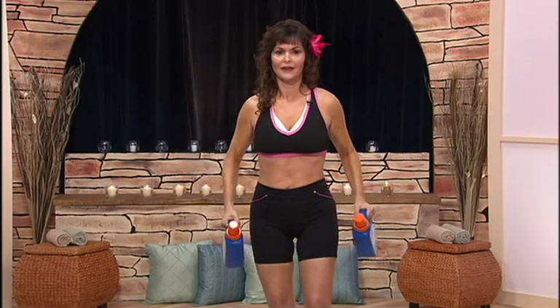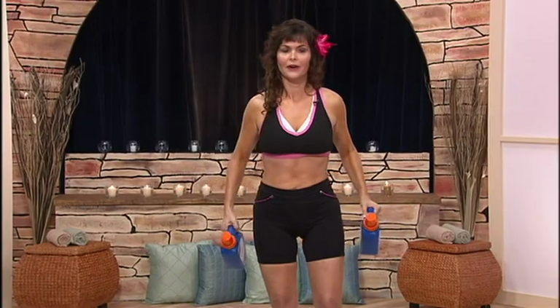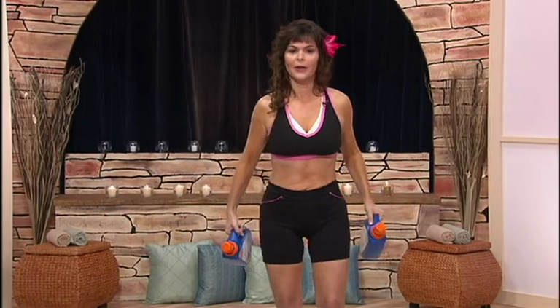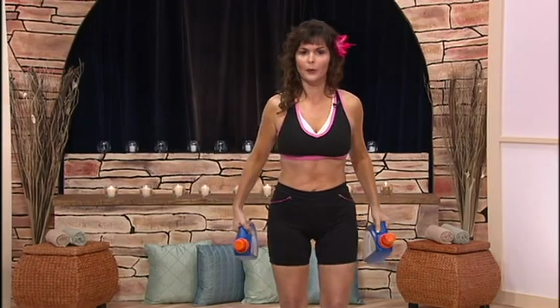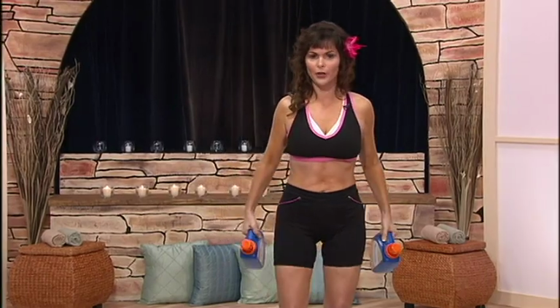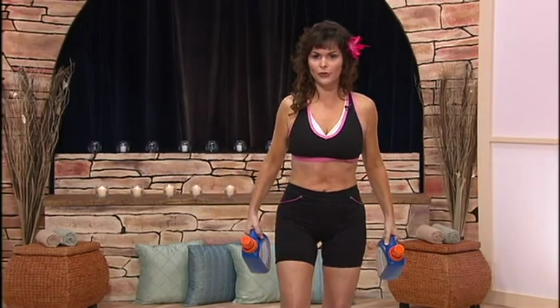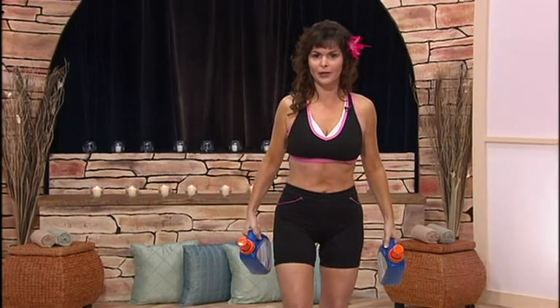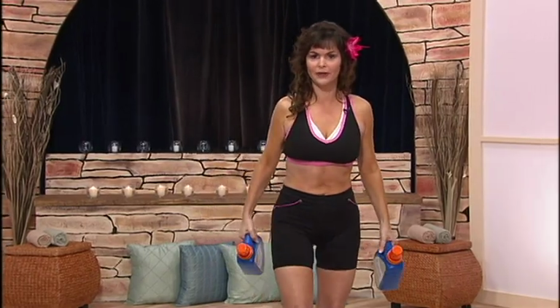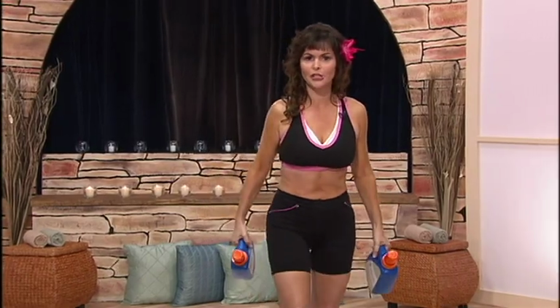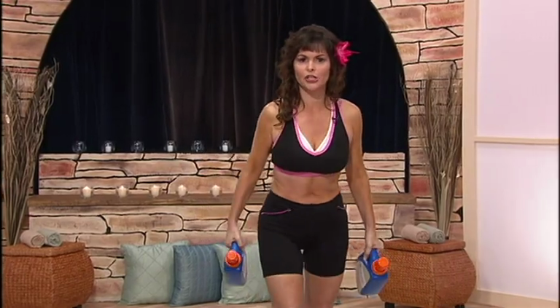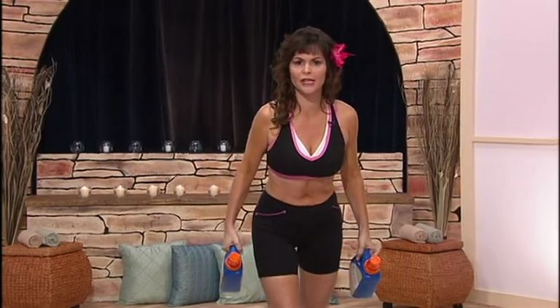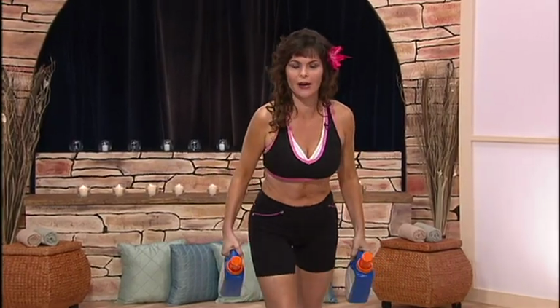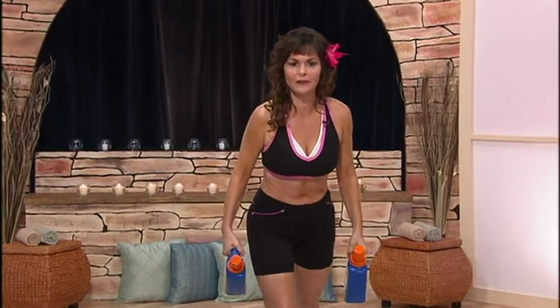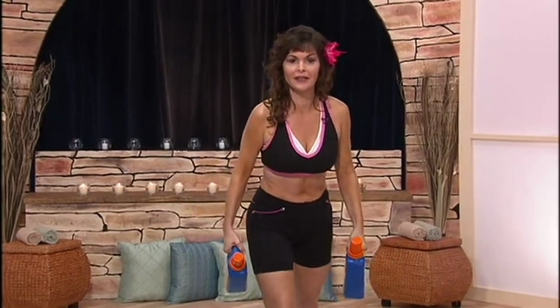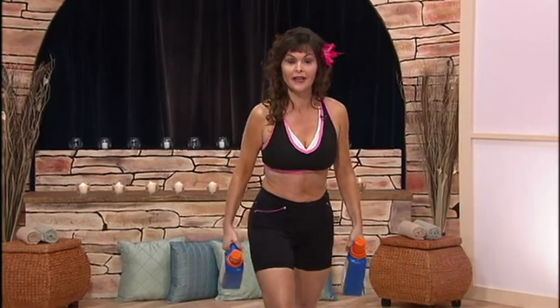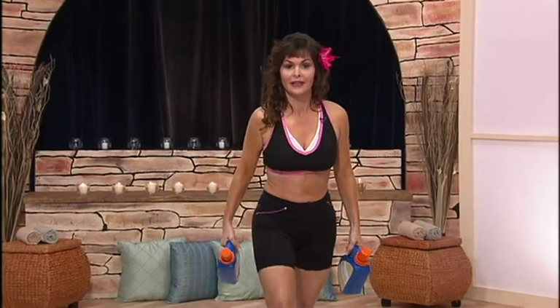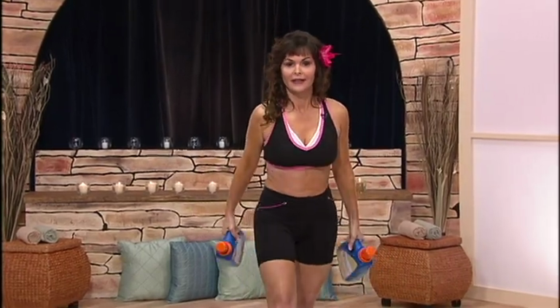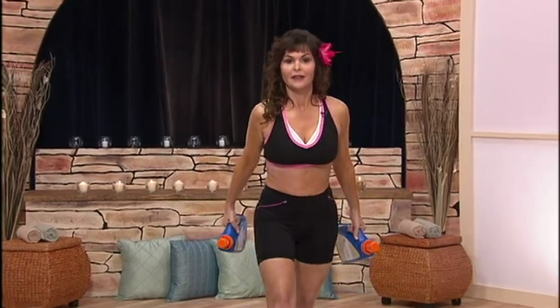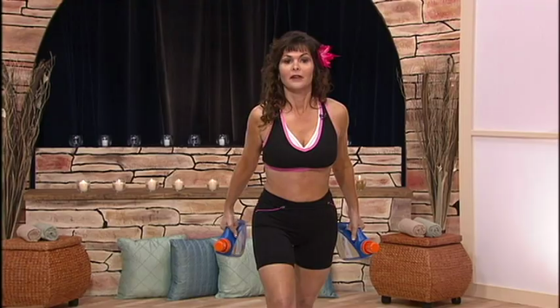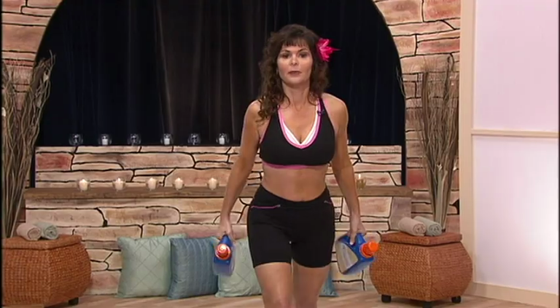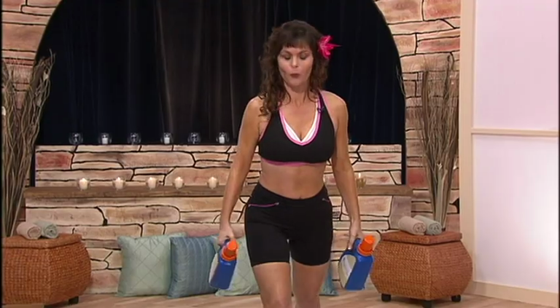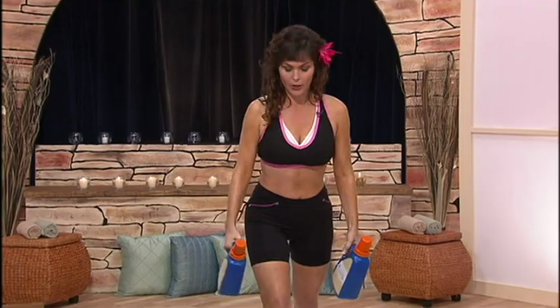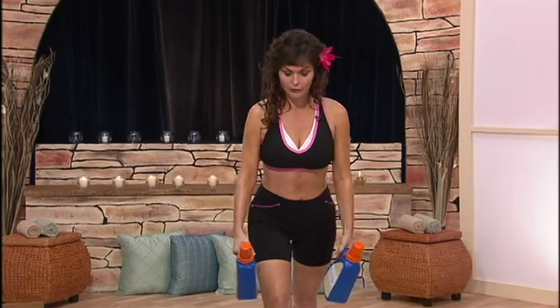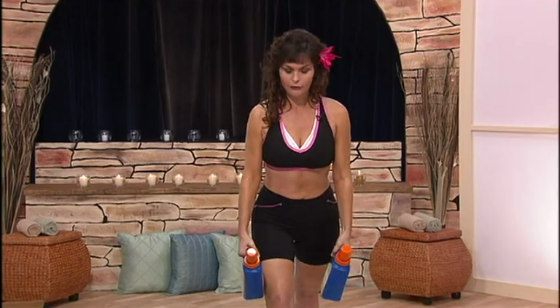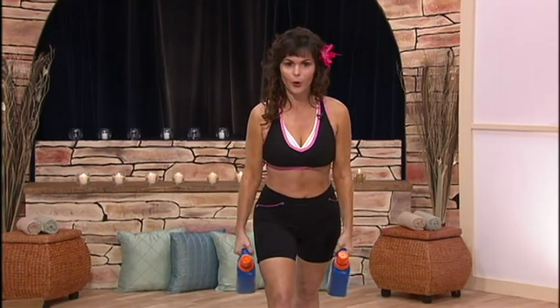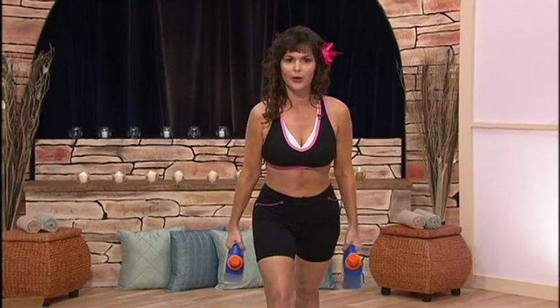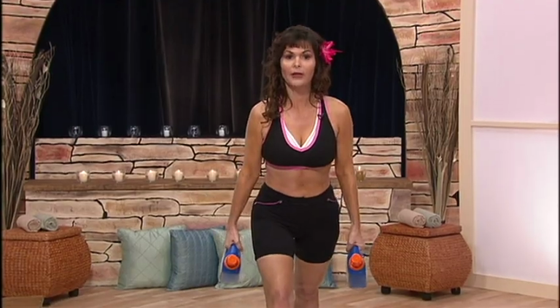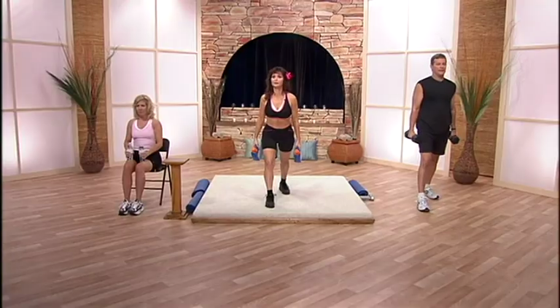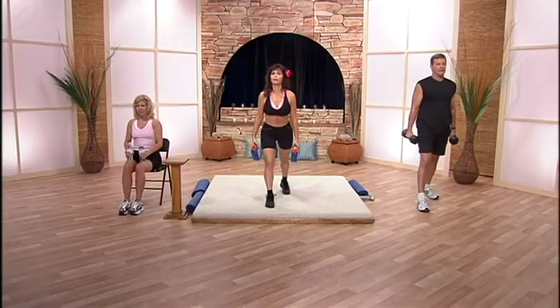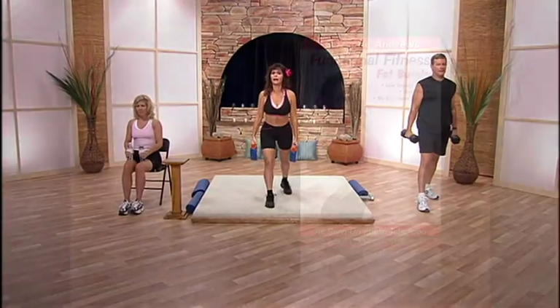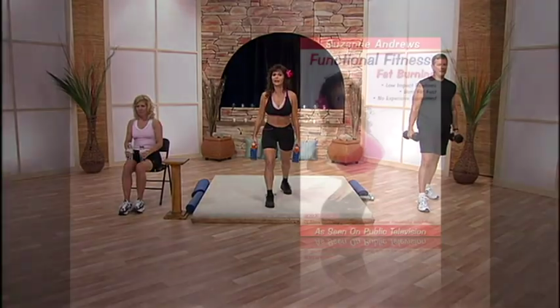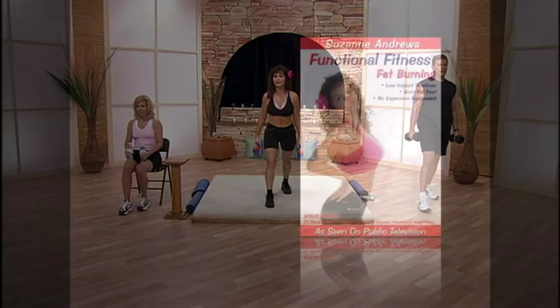Okay, we're going to do some lunges now. Bring one foot forward like this.